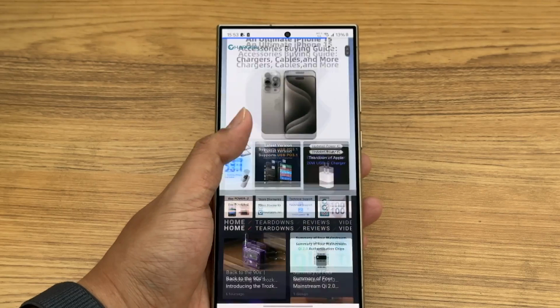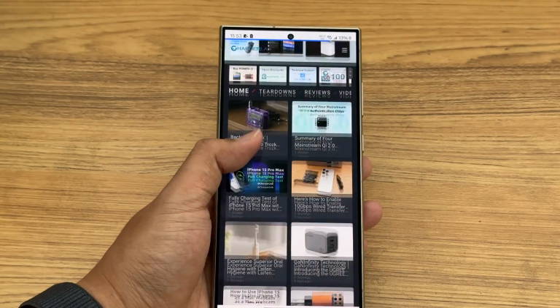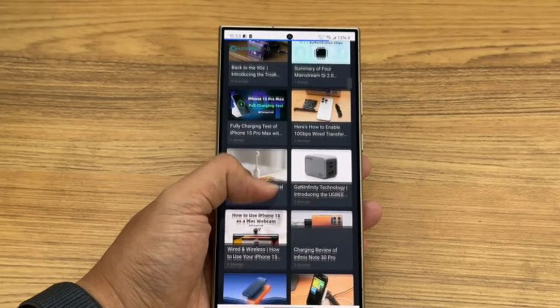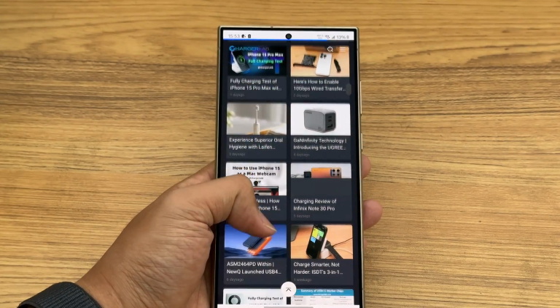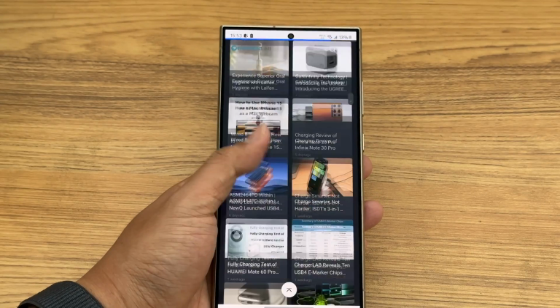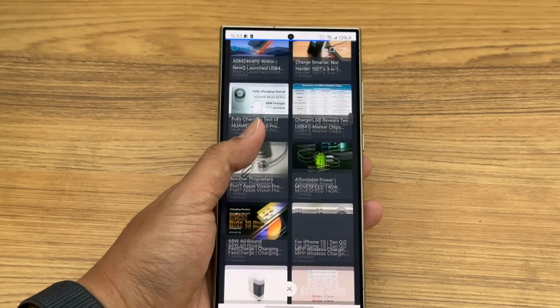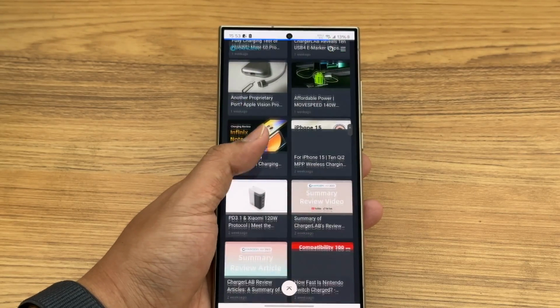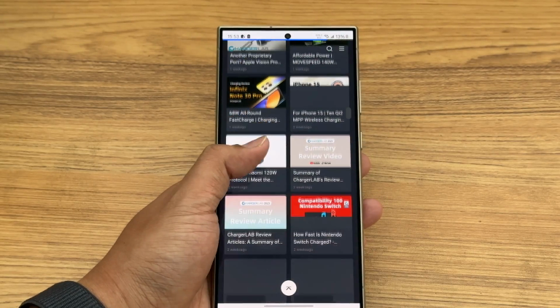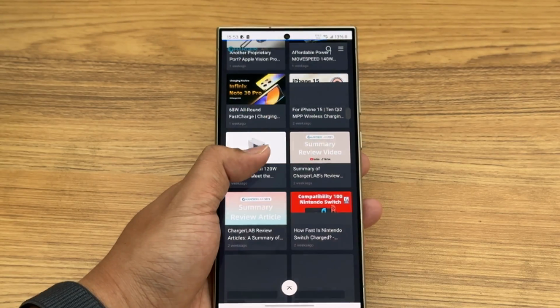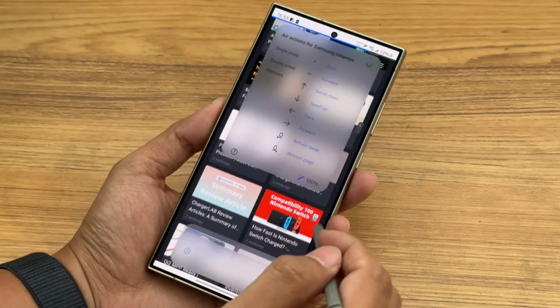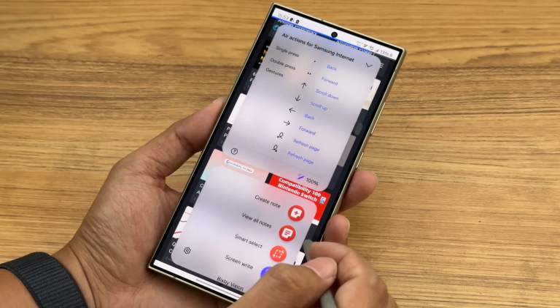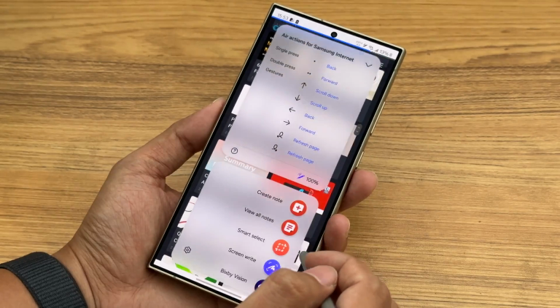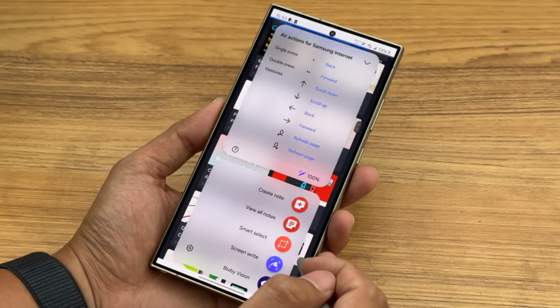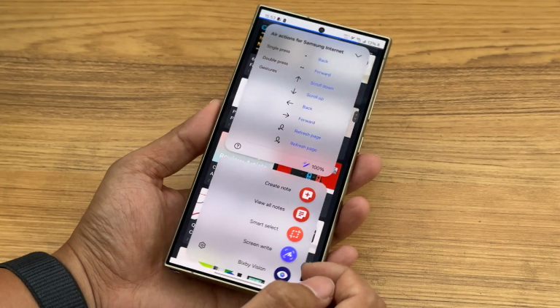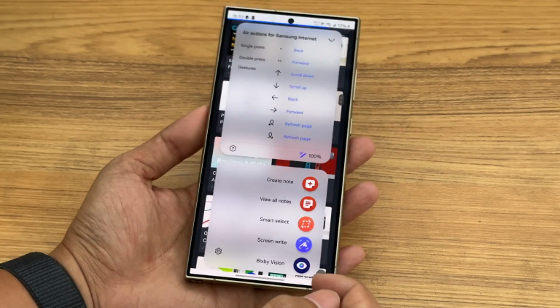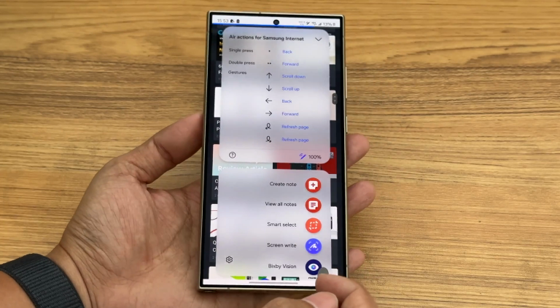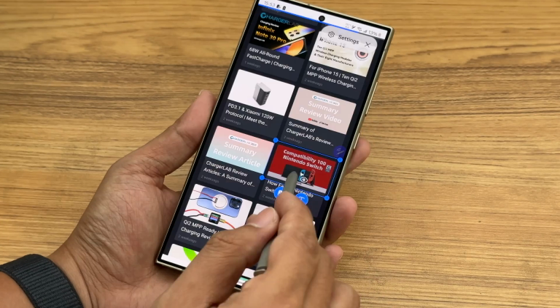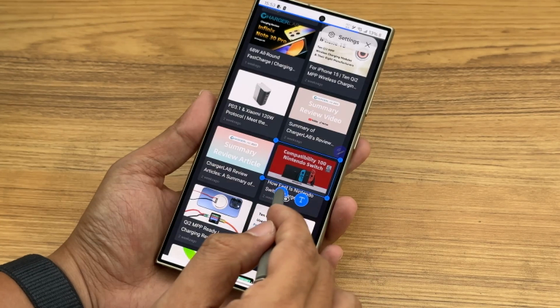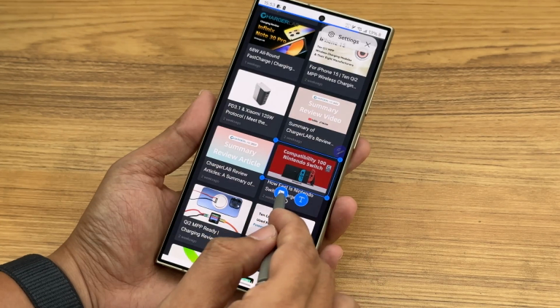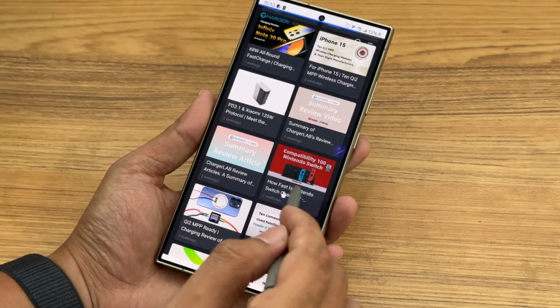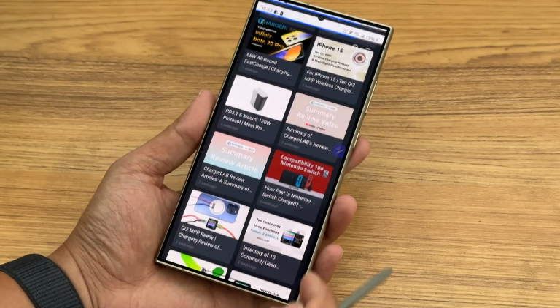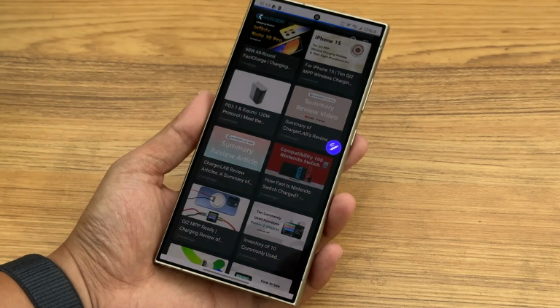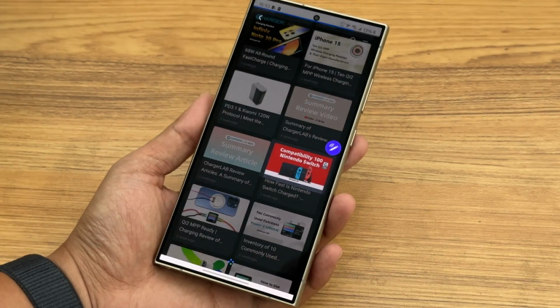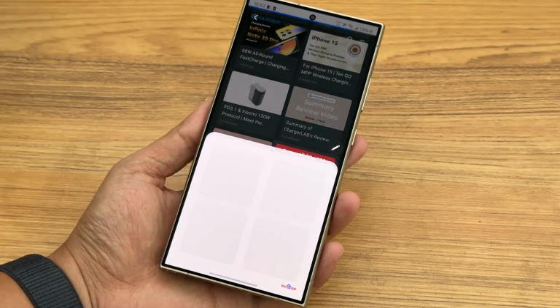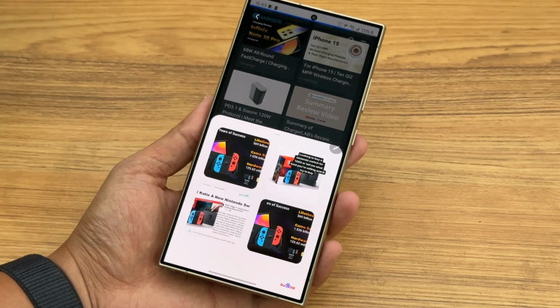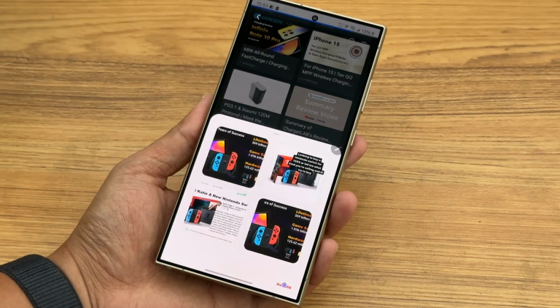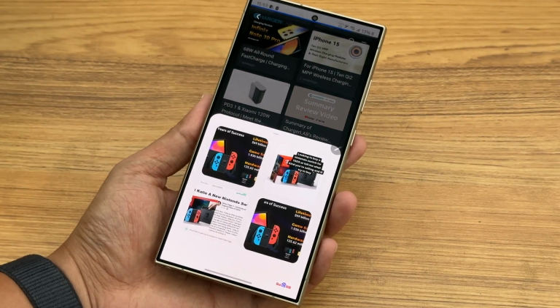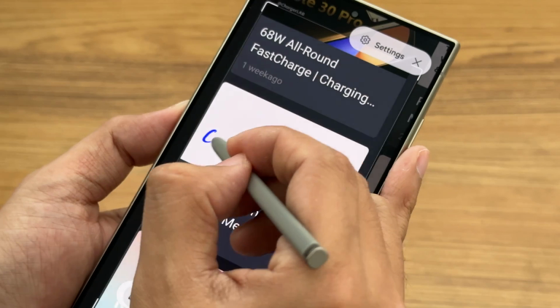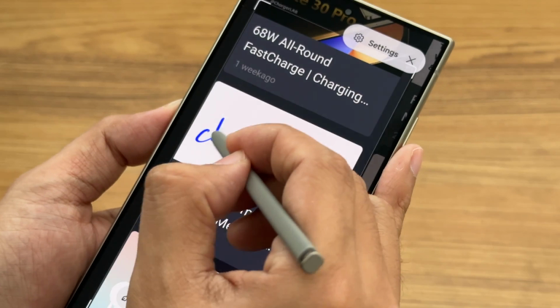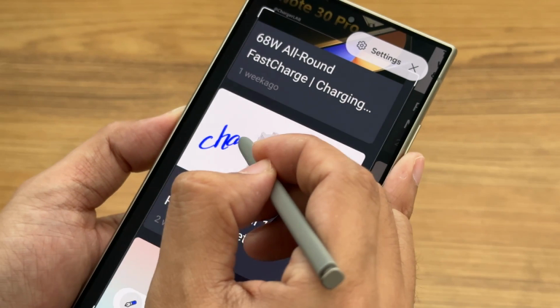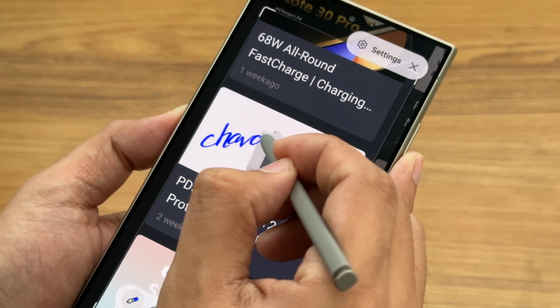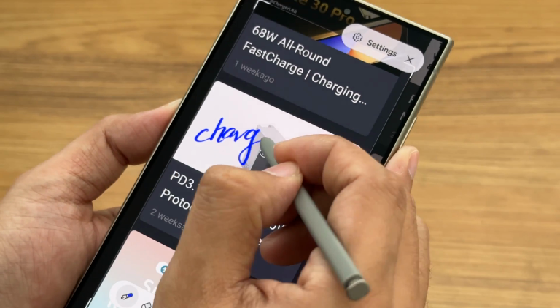Unlike the S23 Ultra, it supports many AI functions, such as real-time translation, image search, note-taking, etc.